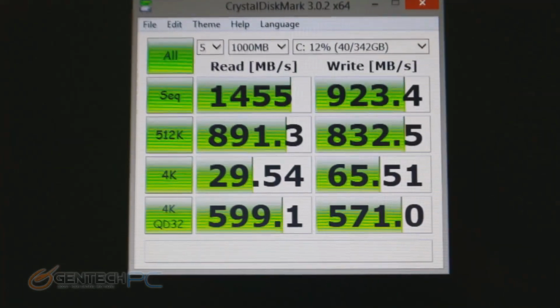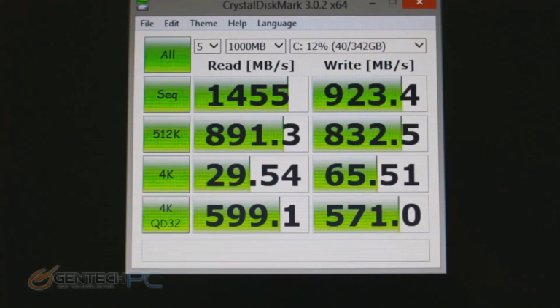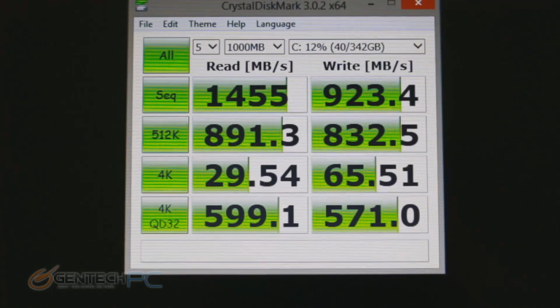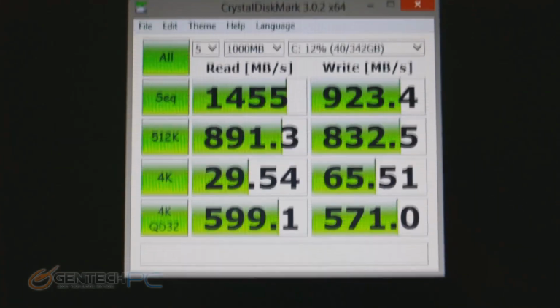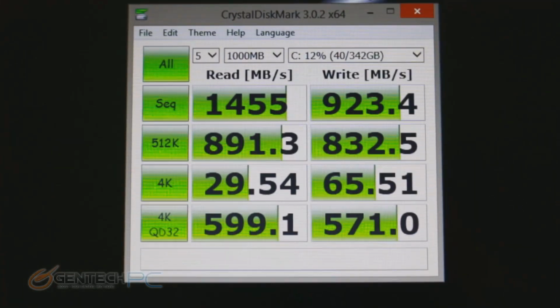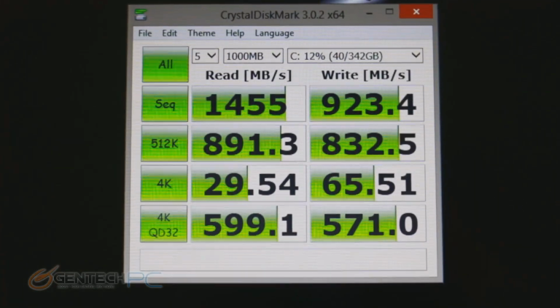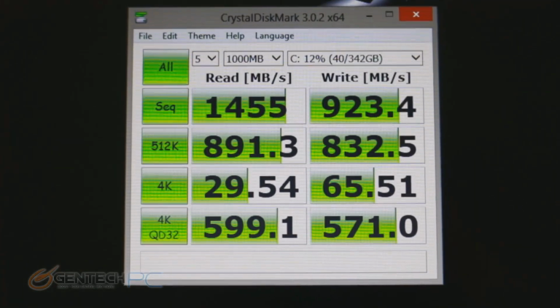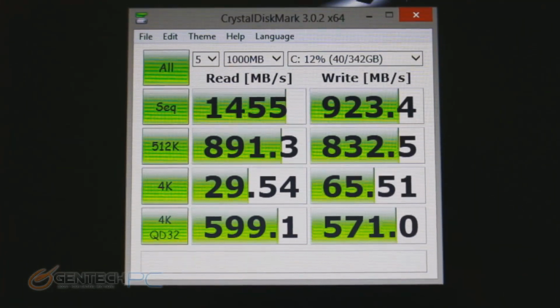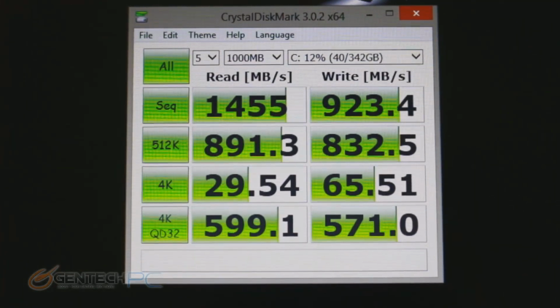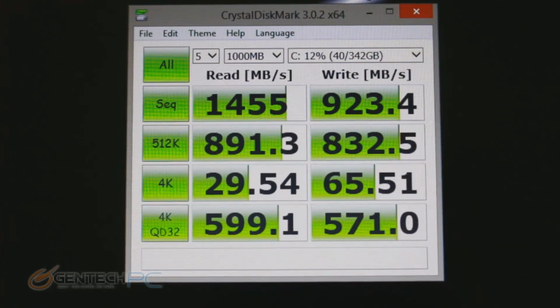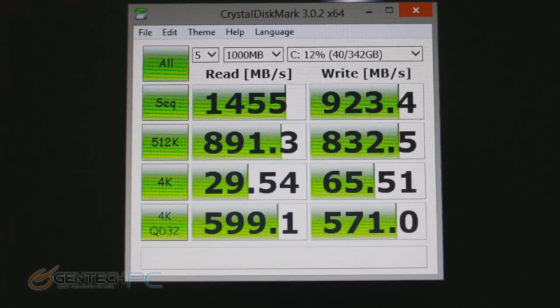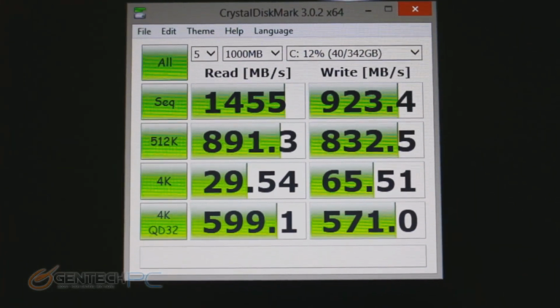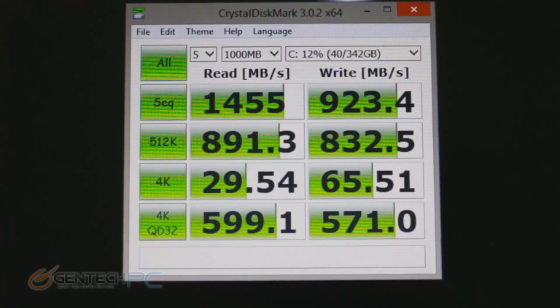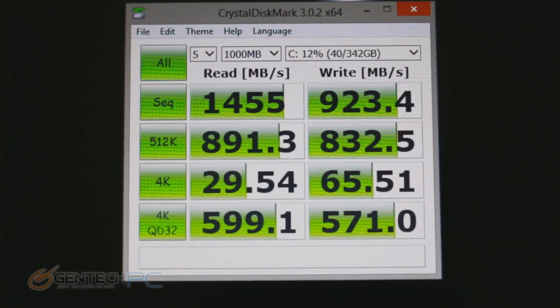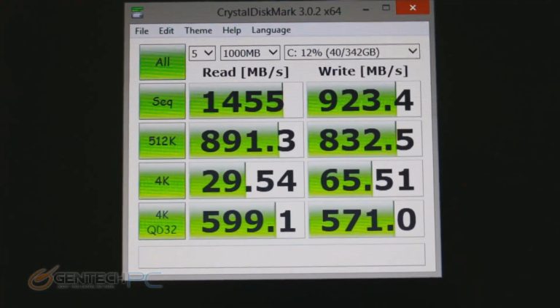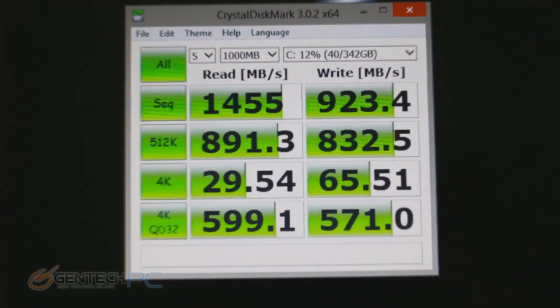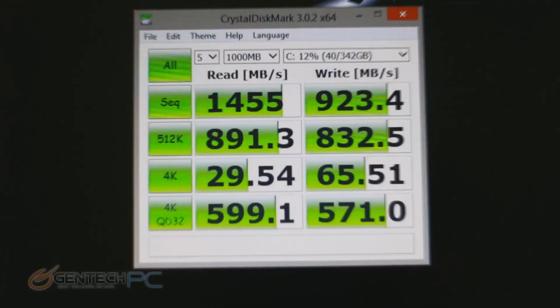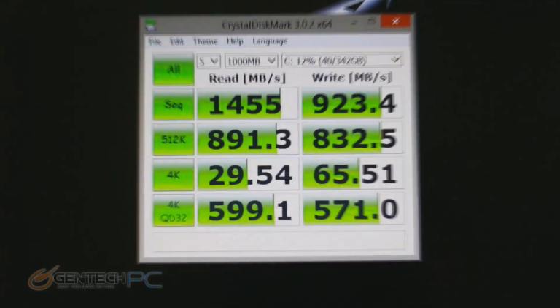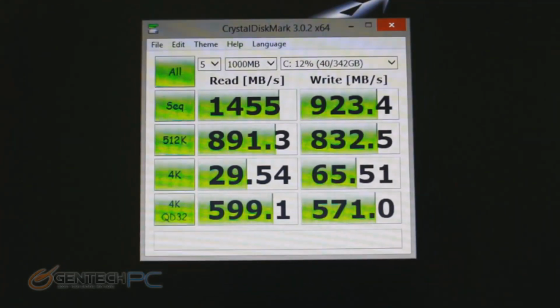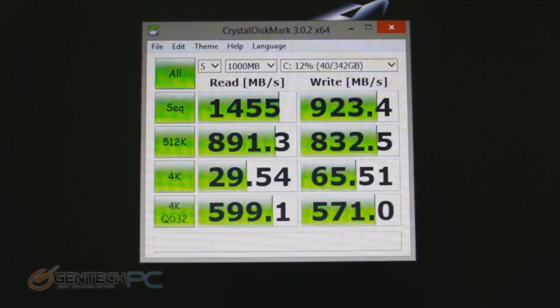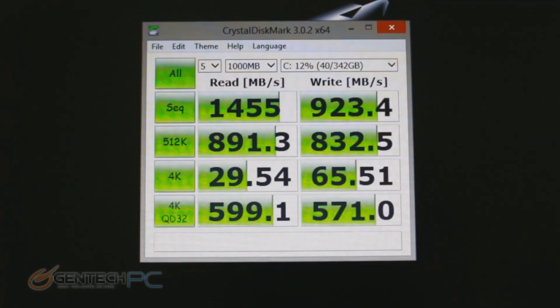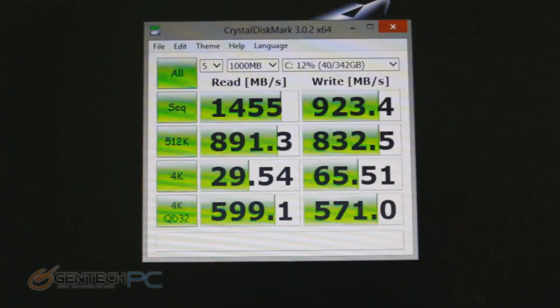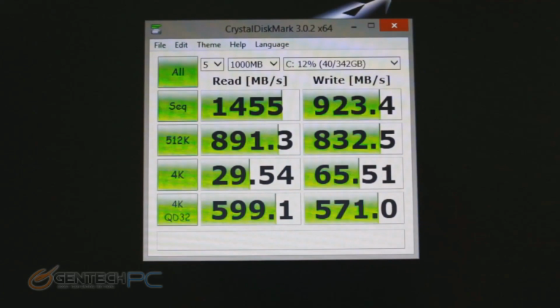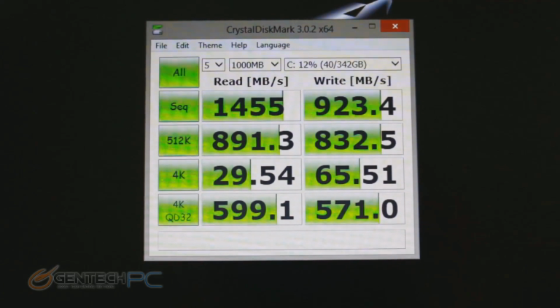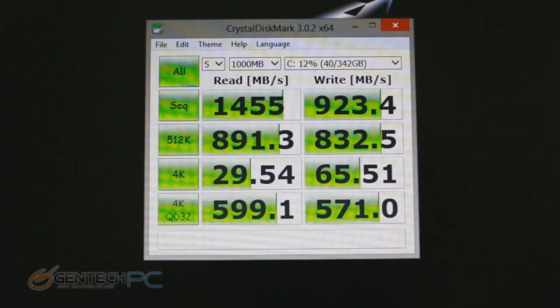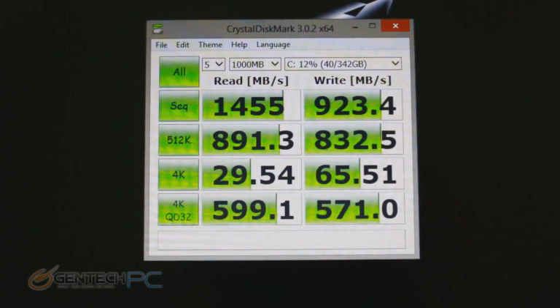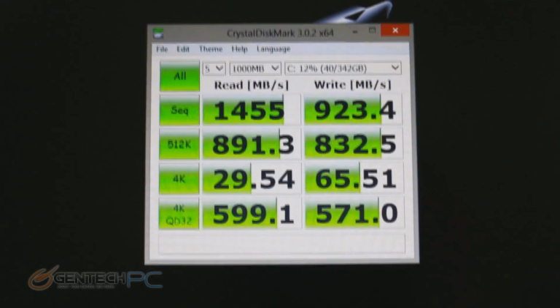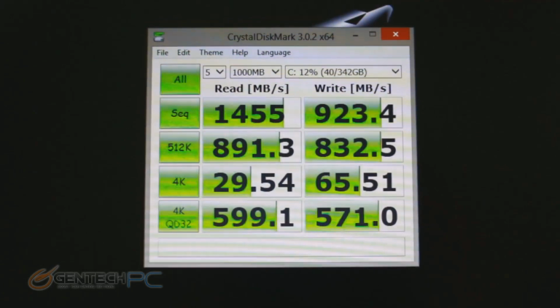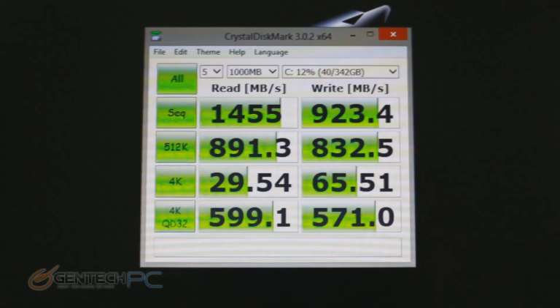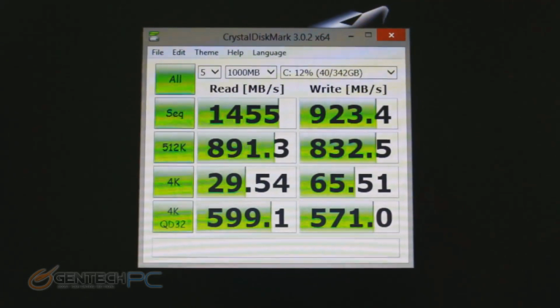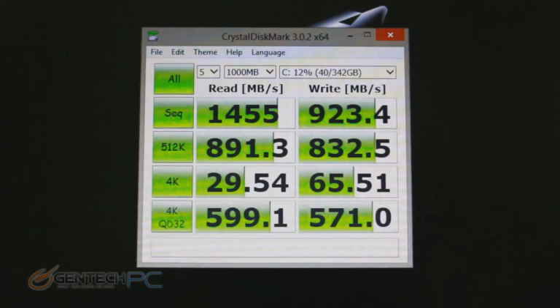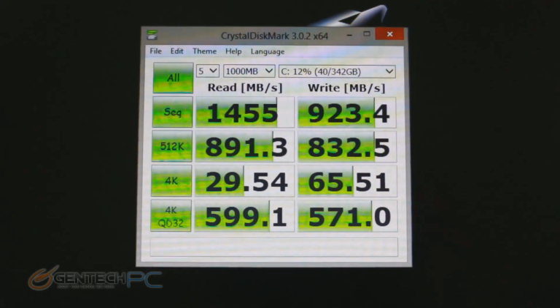Now for Crystal Disk Mark to show you the read and write speeds from the triple SSD RAID 0 array.